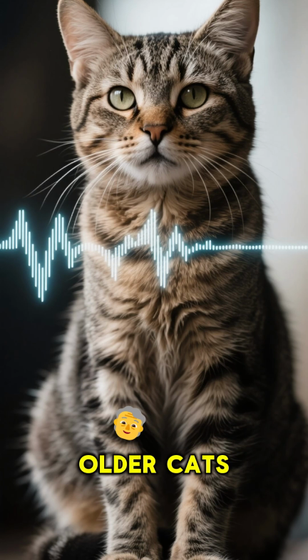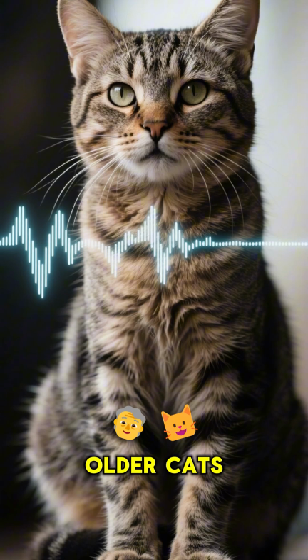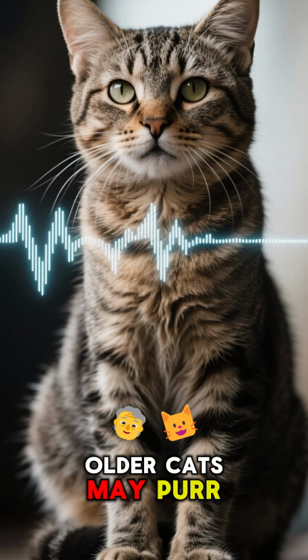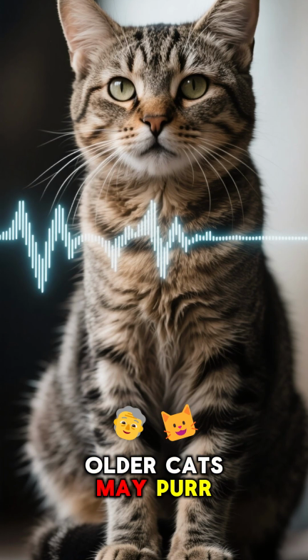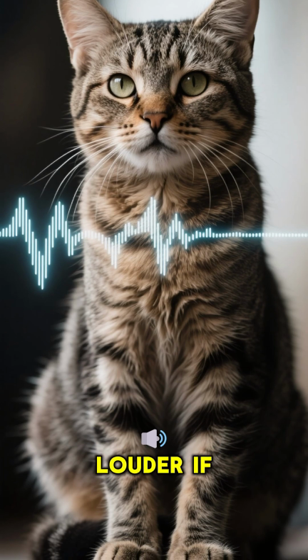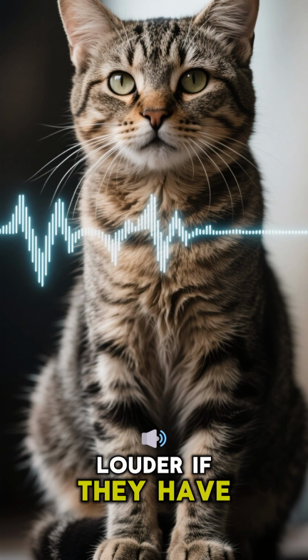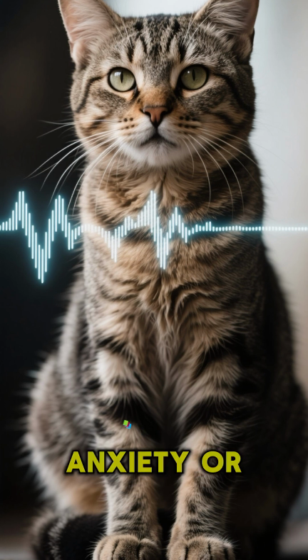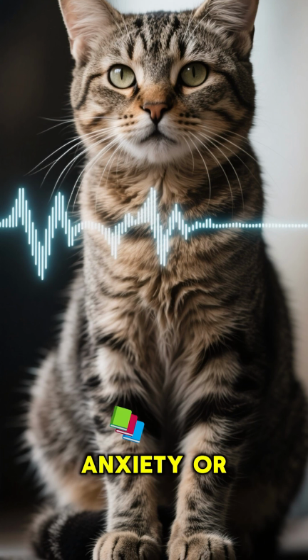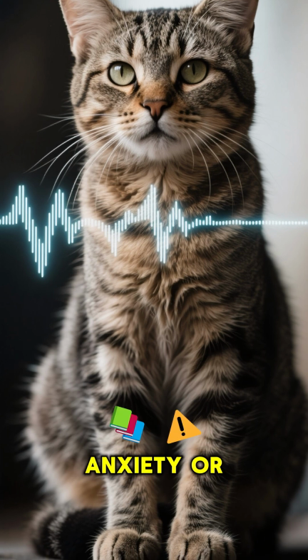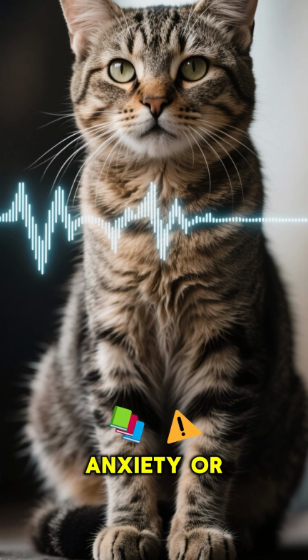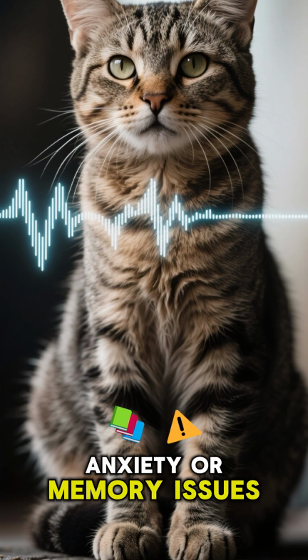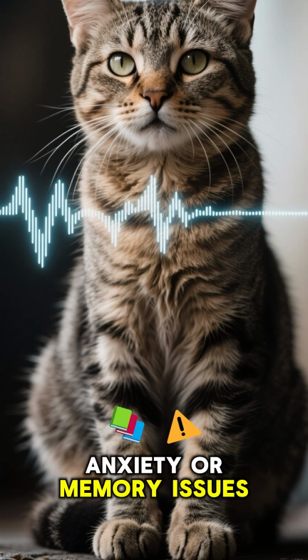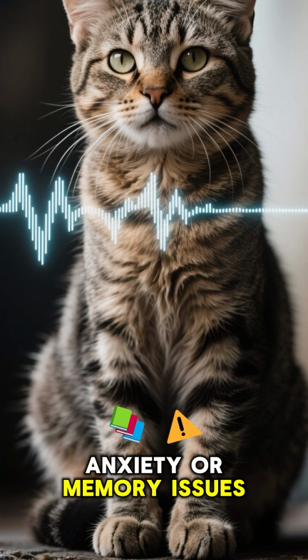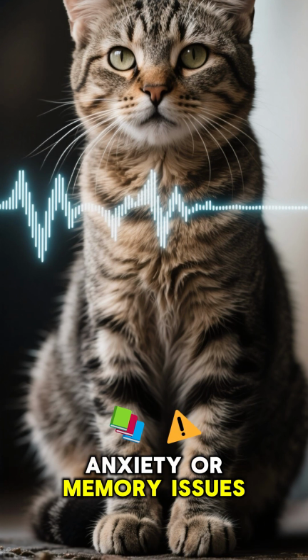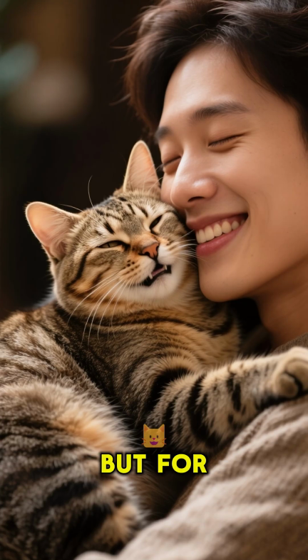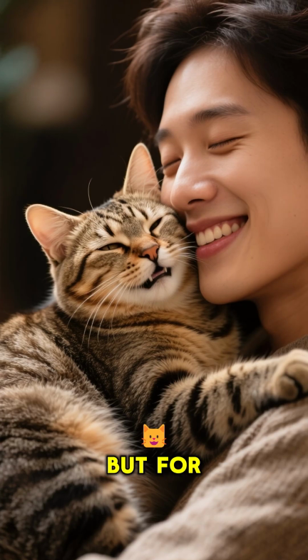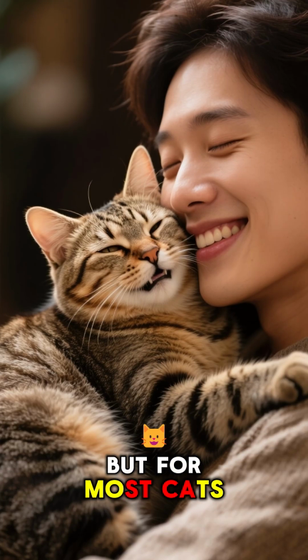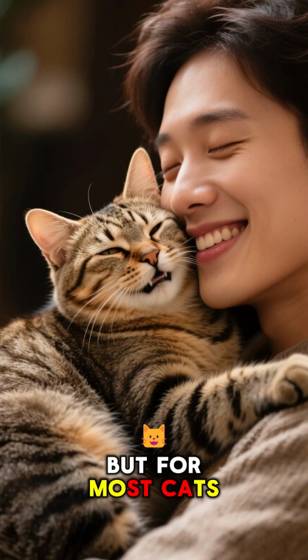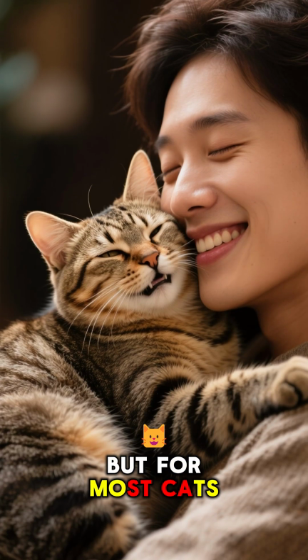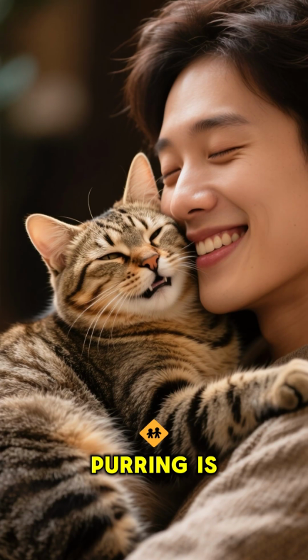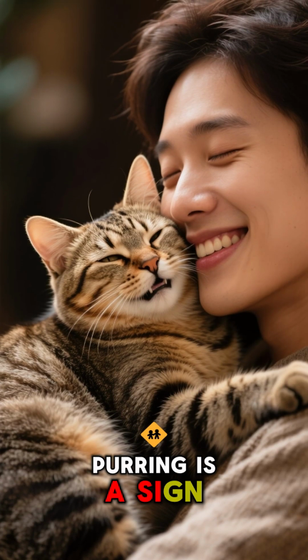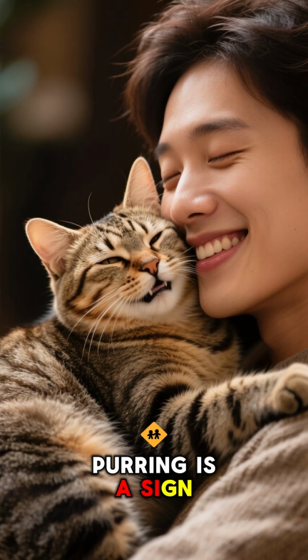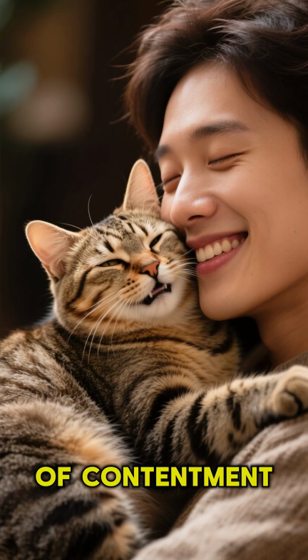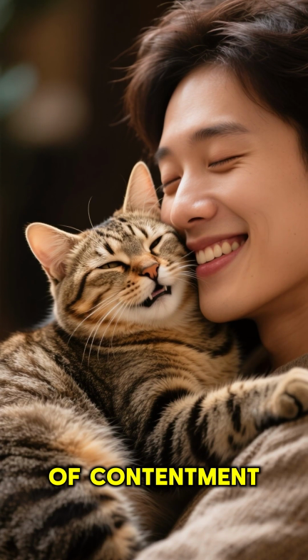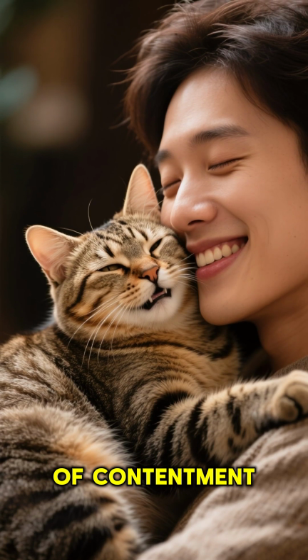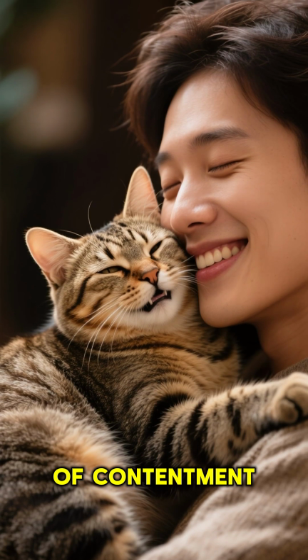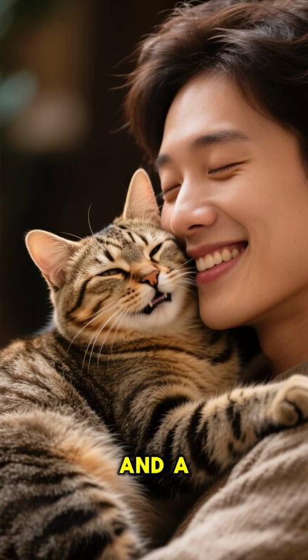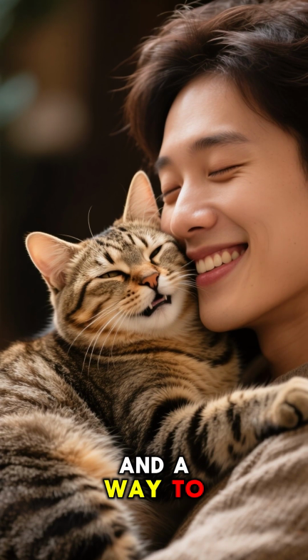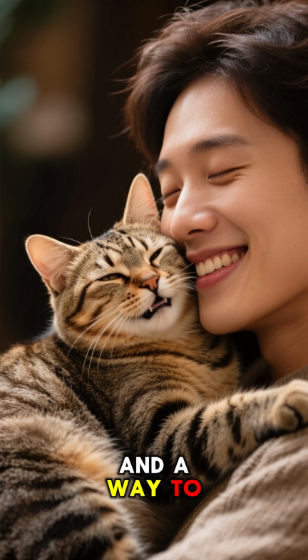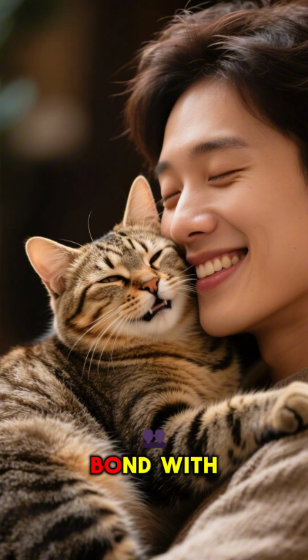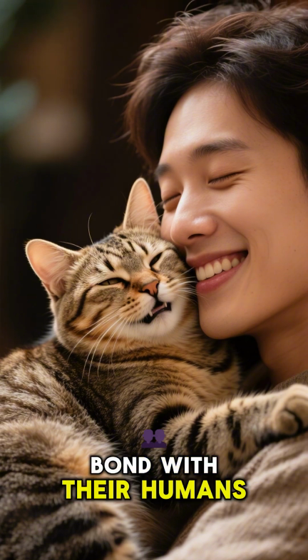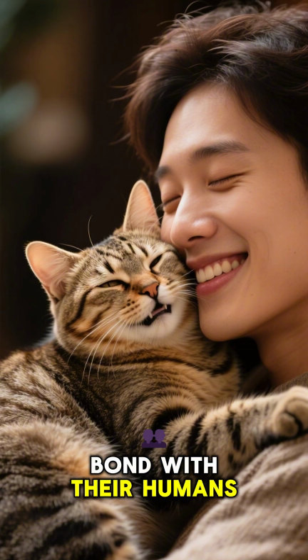Older cats may purr louder if they have anxiety or memory issues. But for most cats, purring is a sign of contentment and a way to bond with their humans.